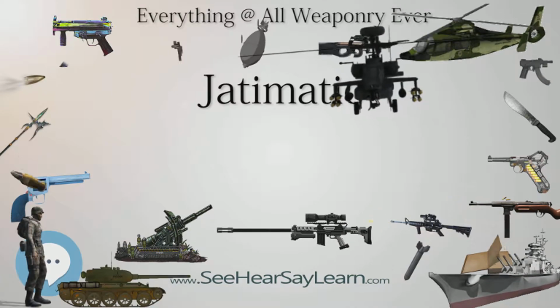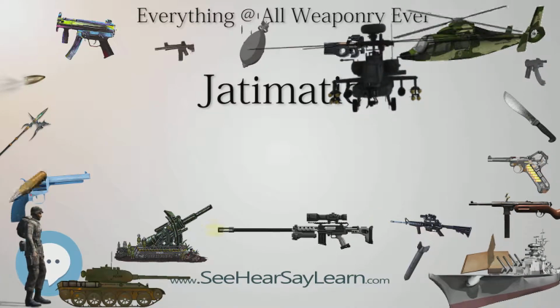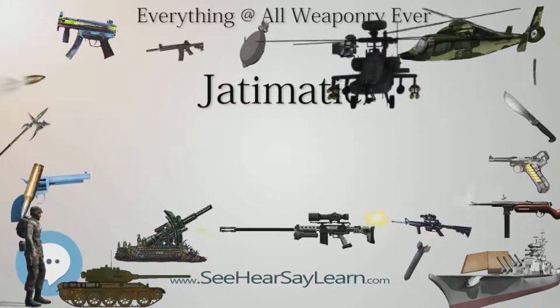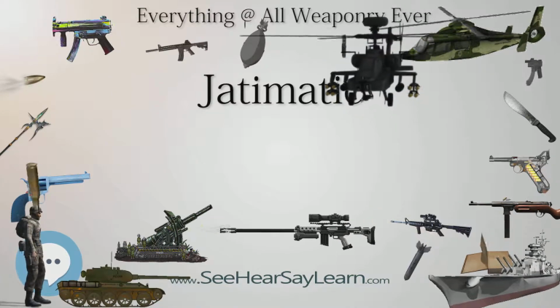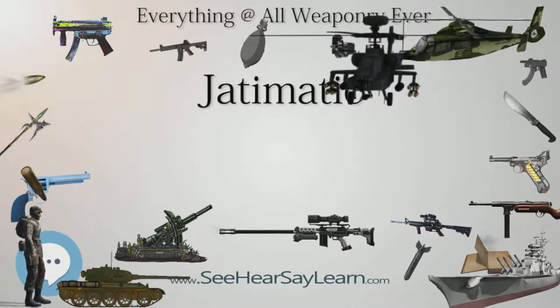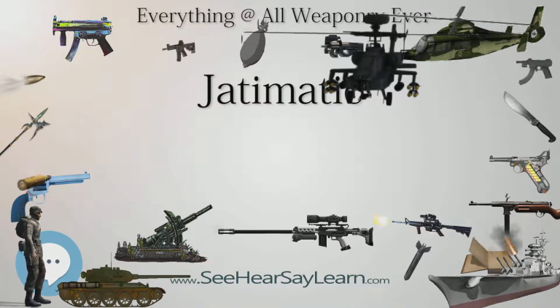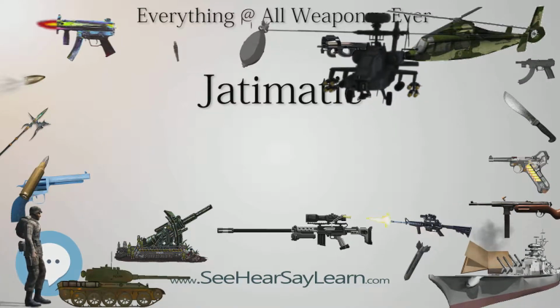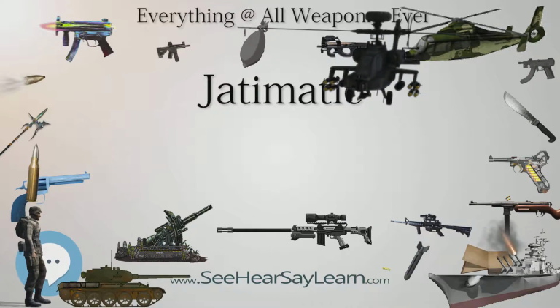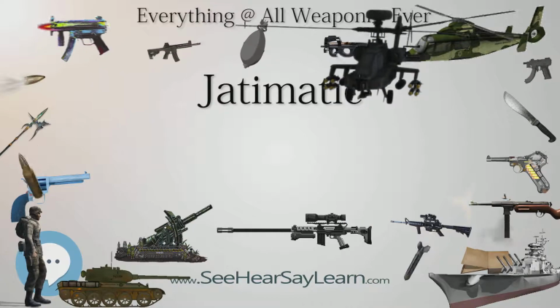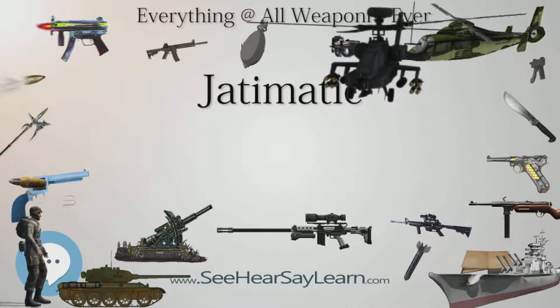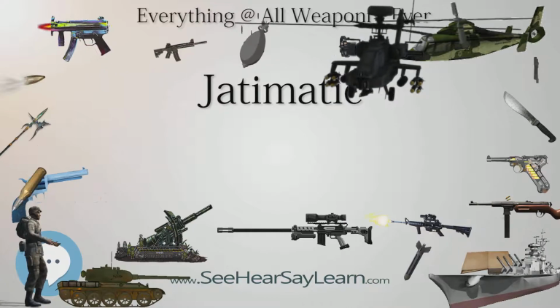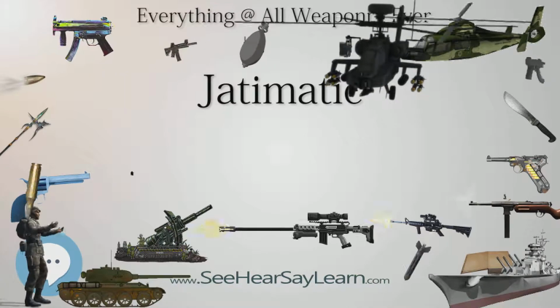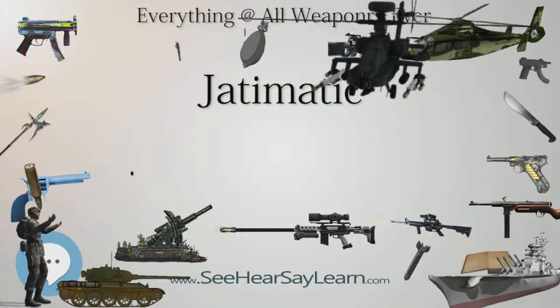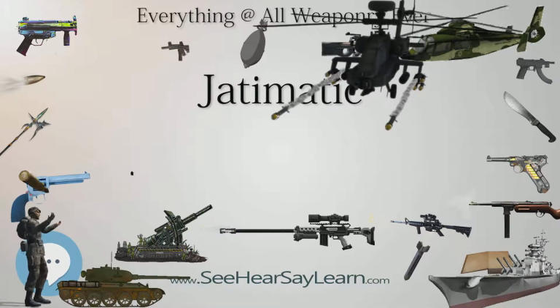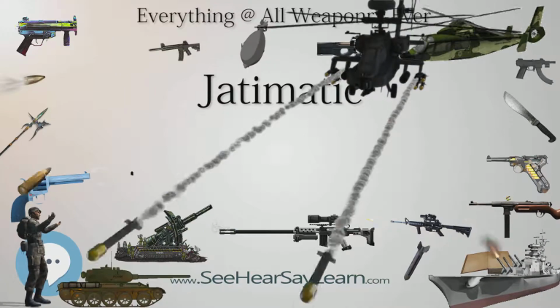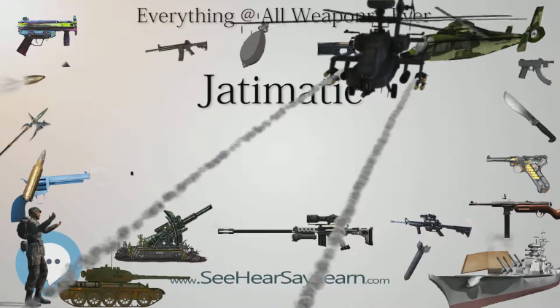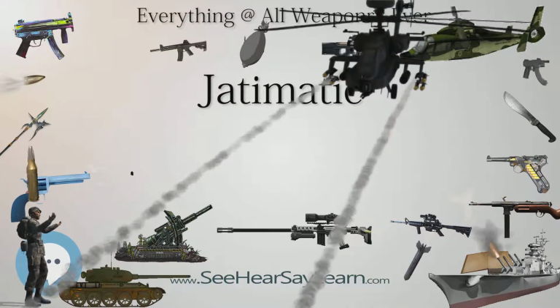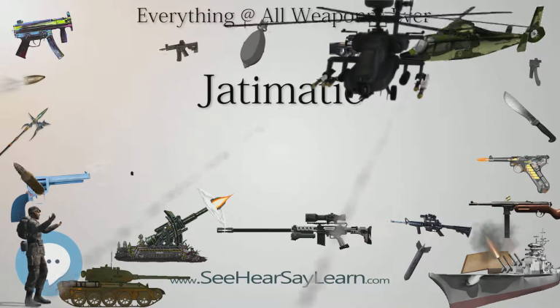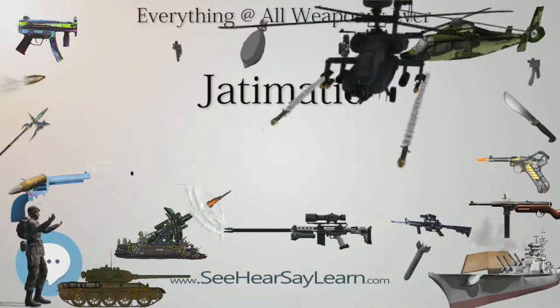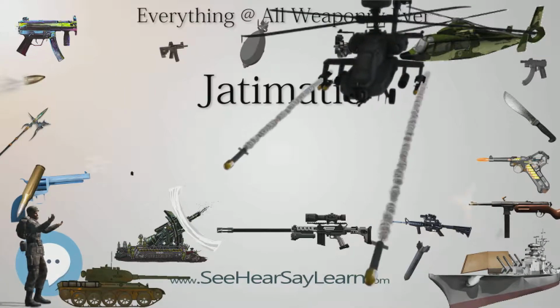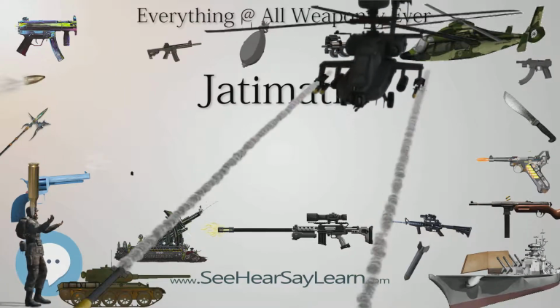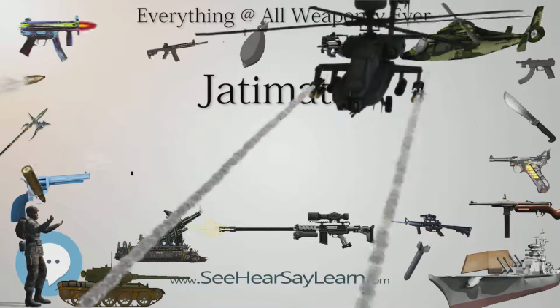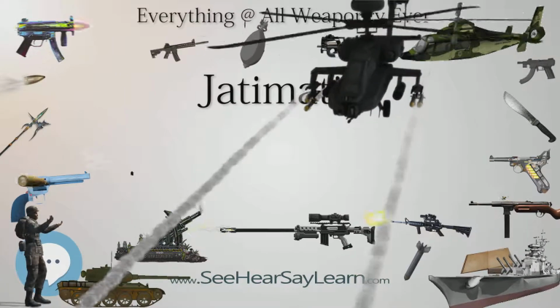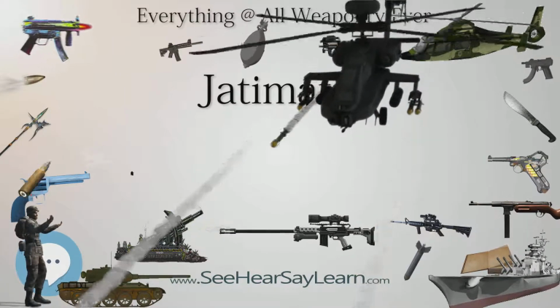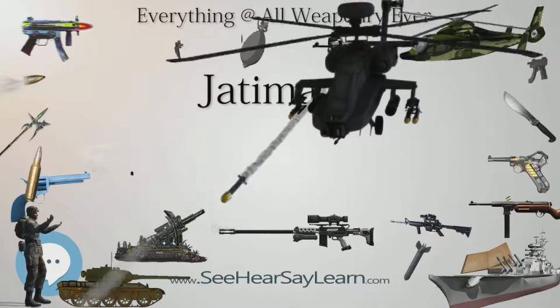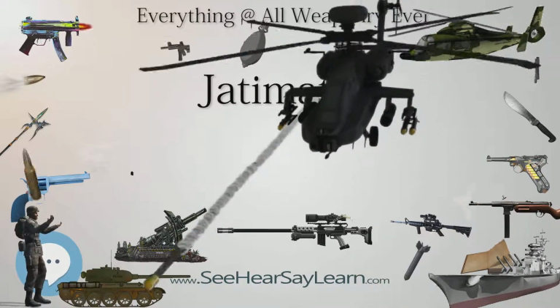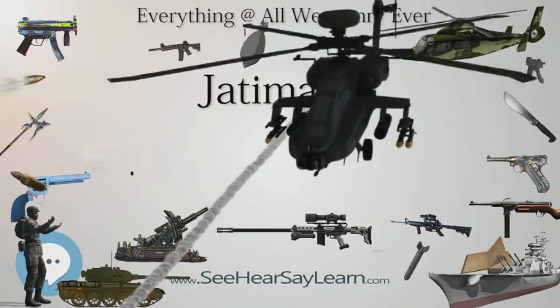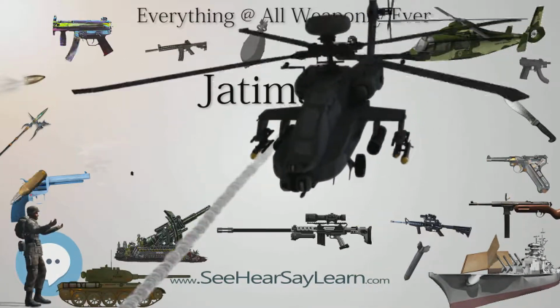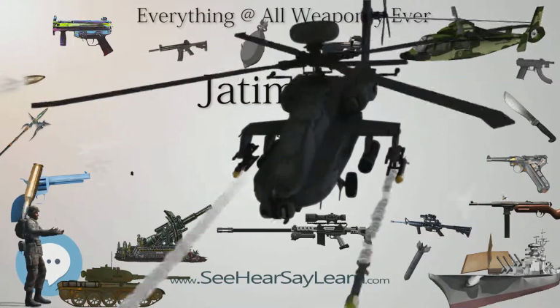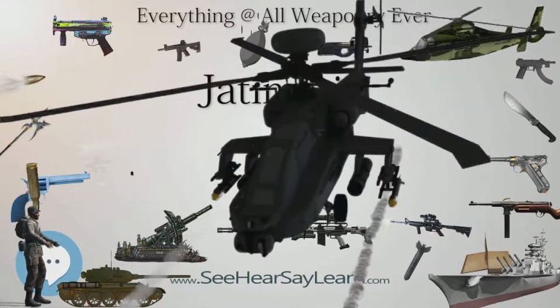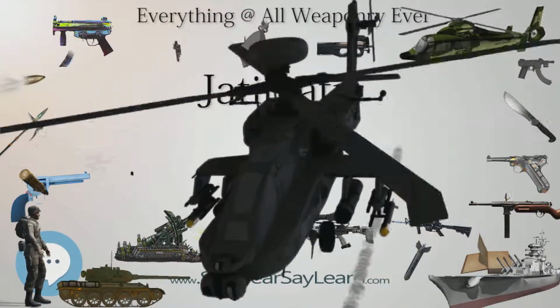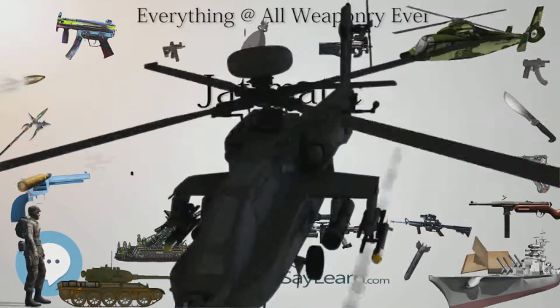The Jatimatic has an open-type iron sight fixed for 100 metres.